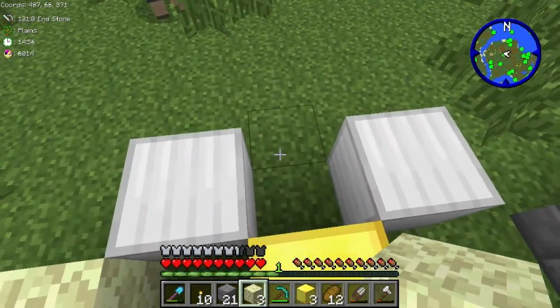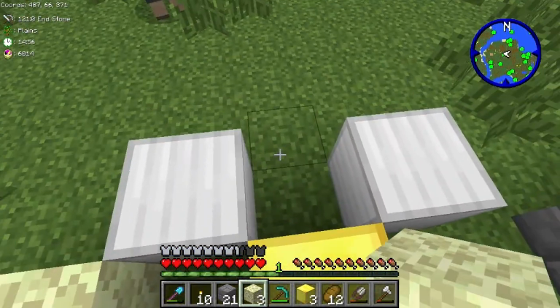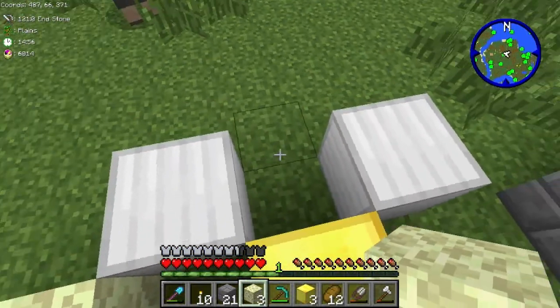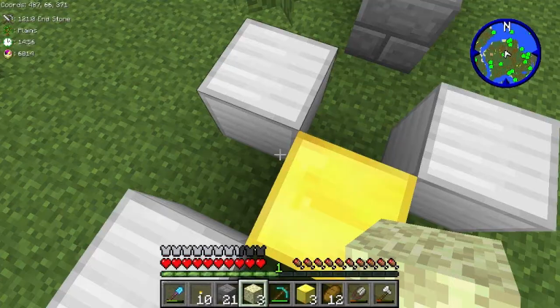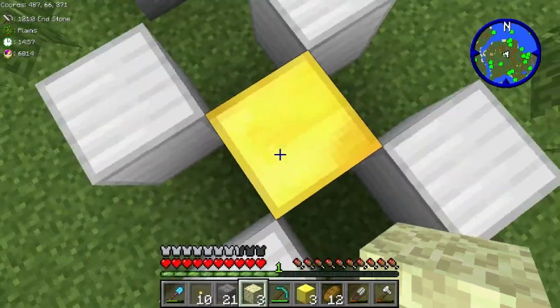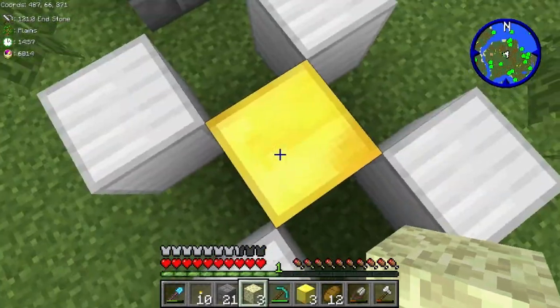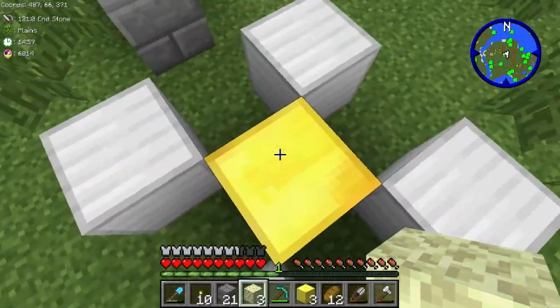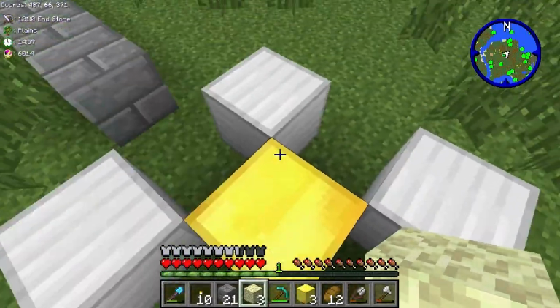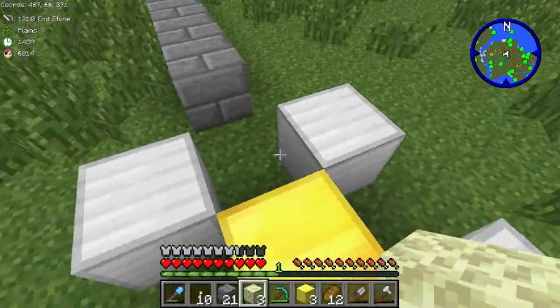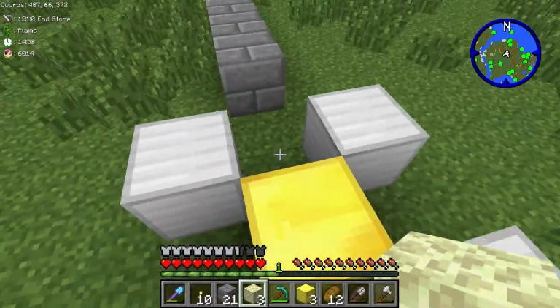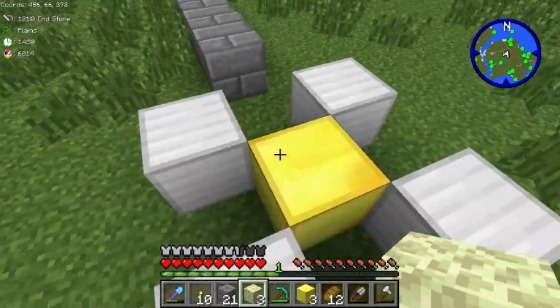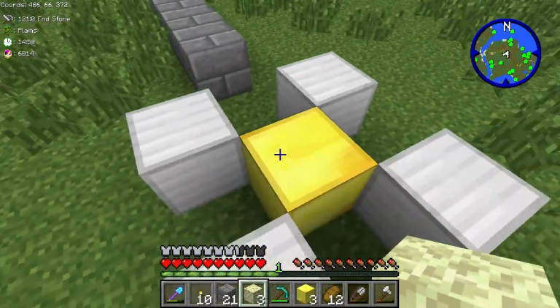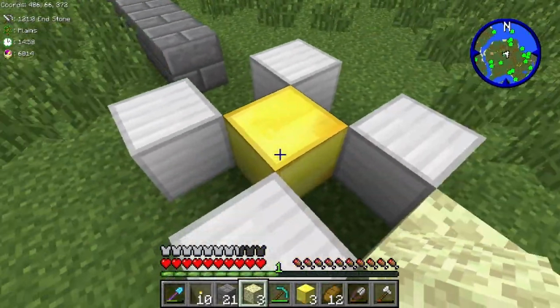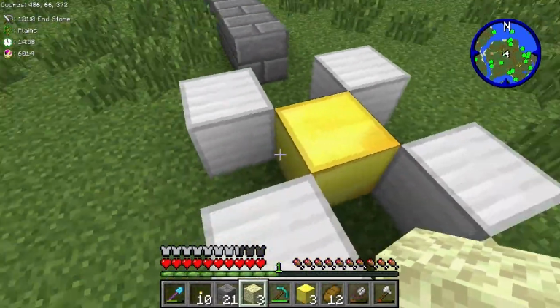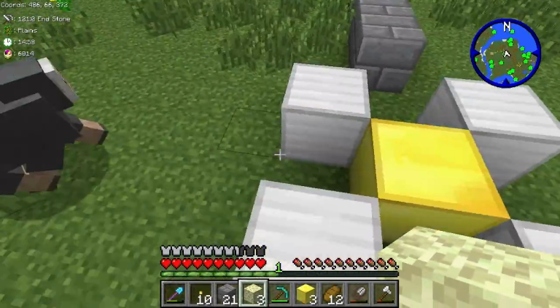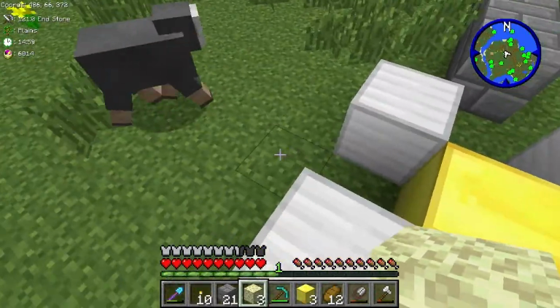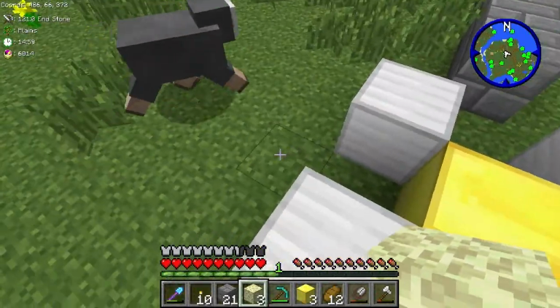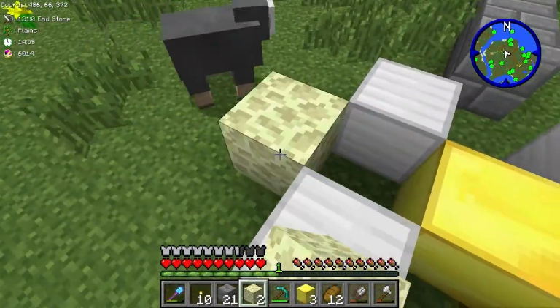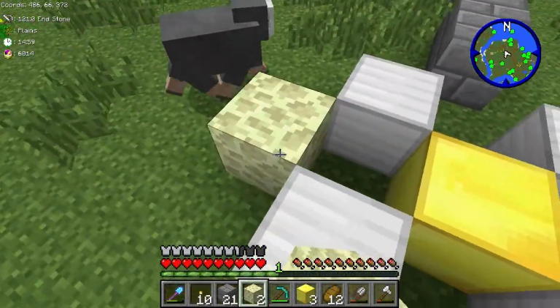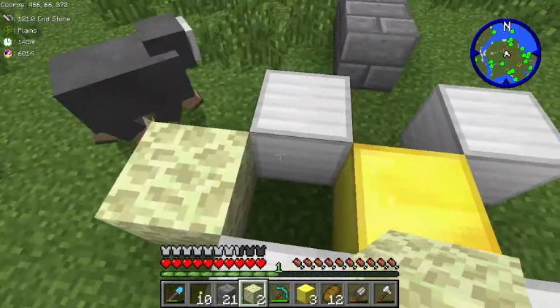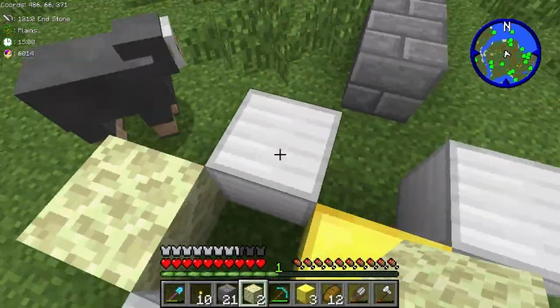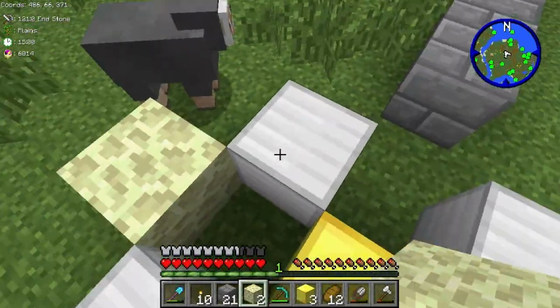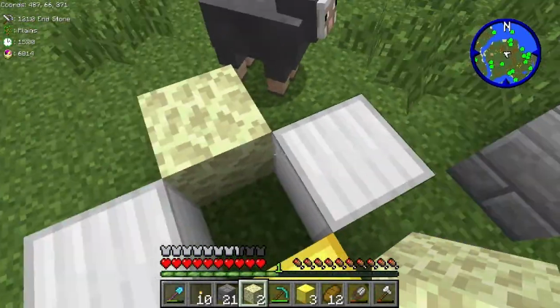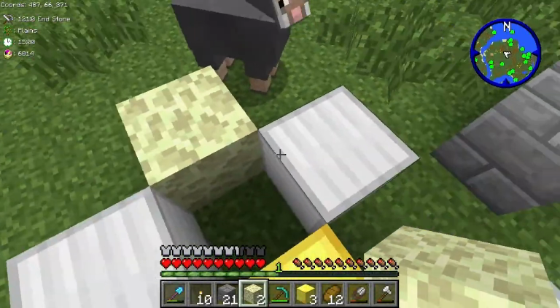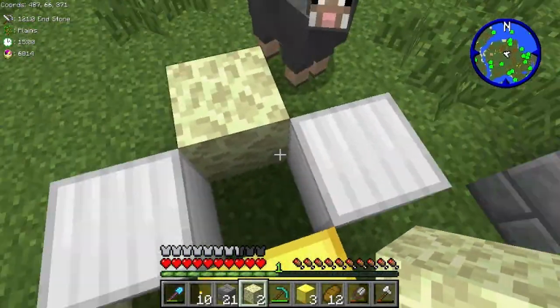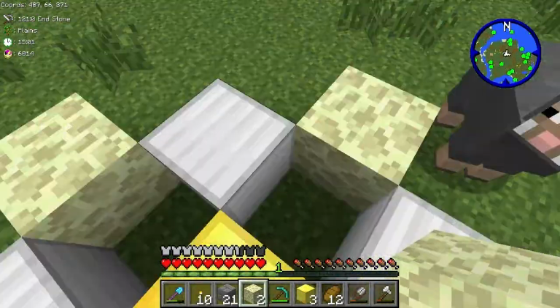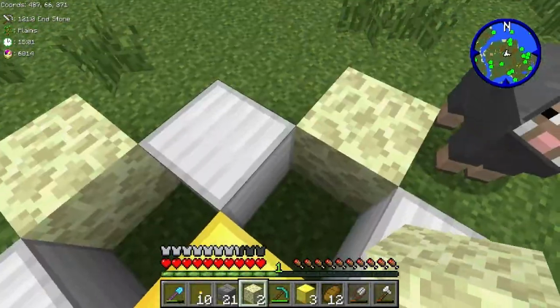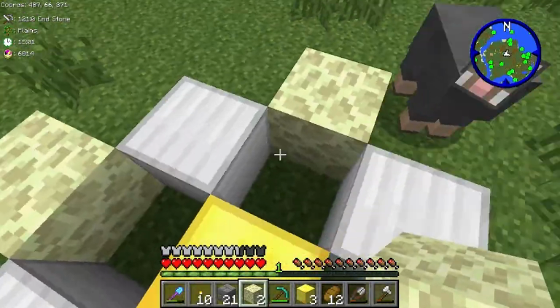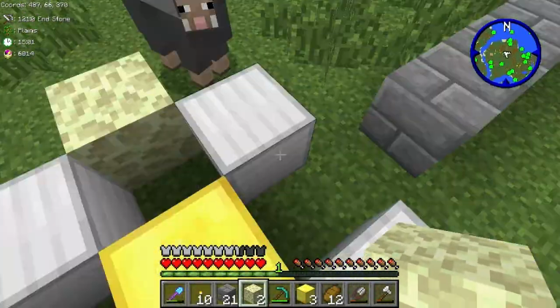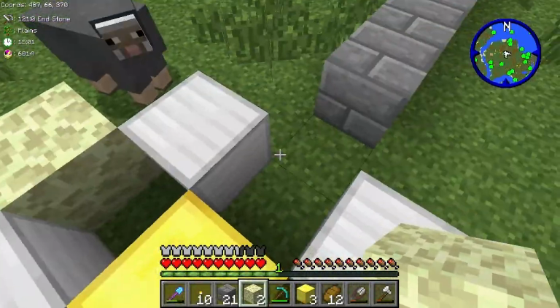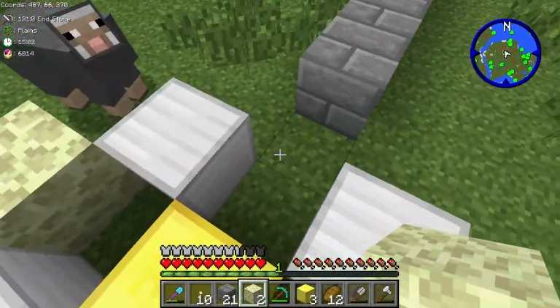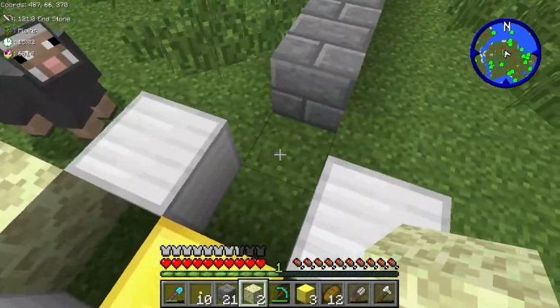The crafting recipe uses one gold block, four iron blocks, and four tier blocks.